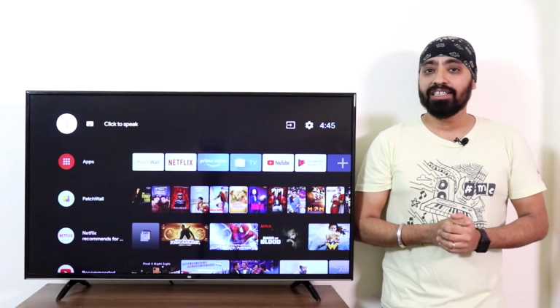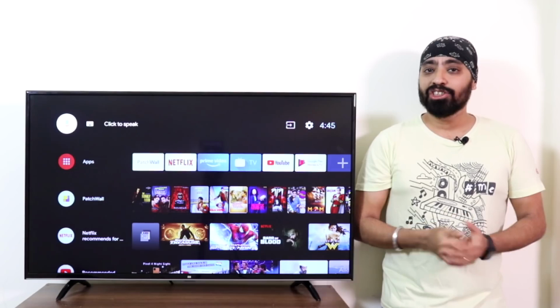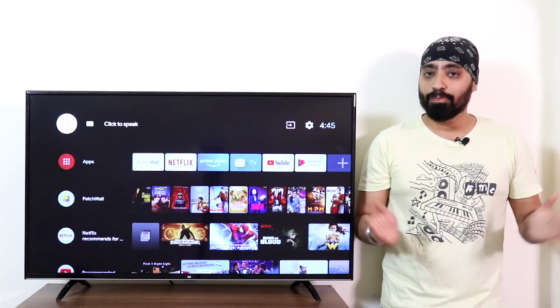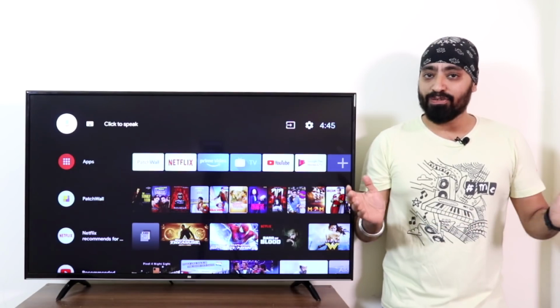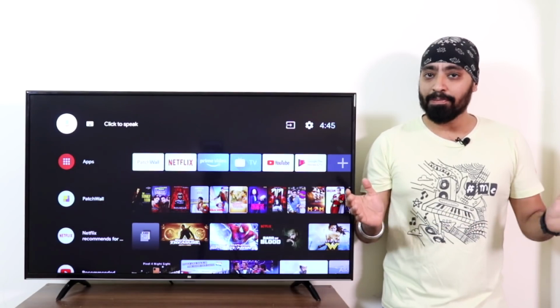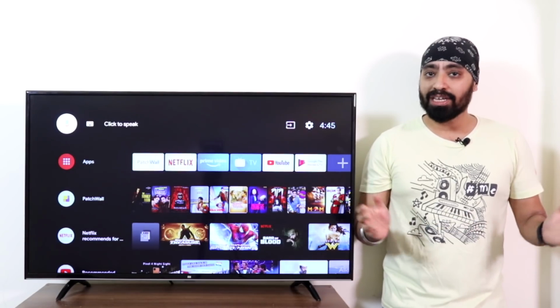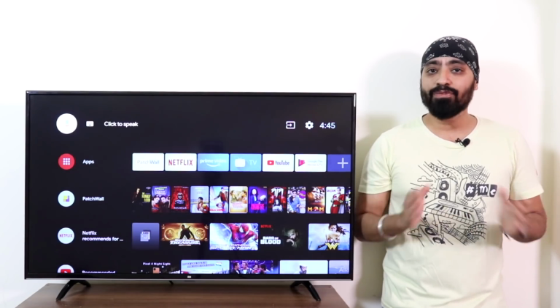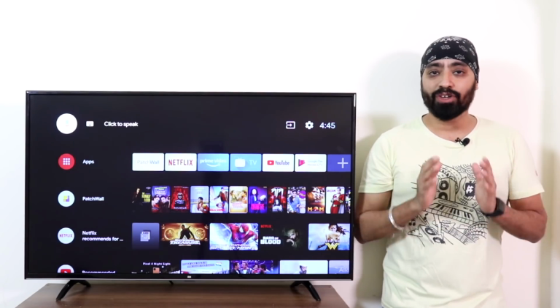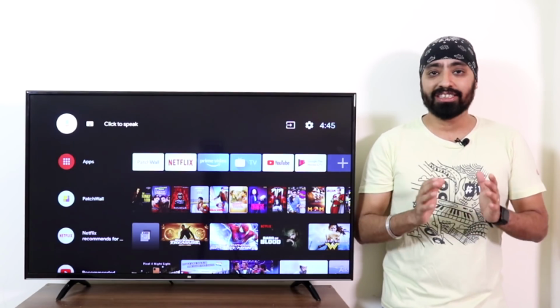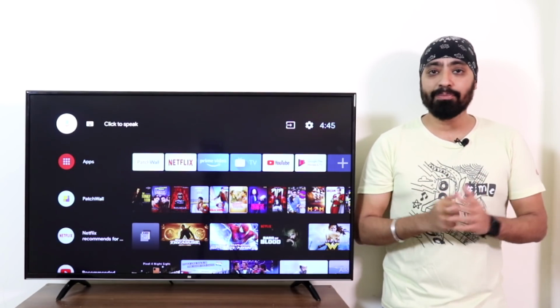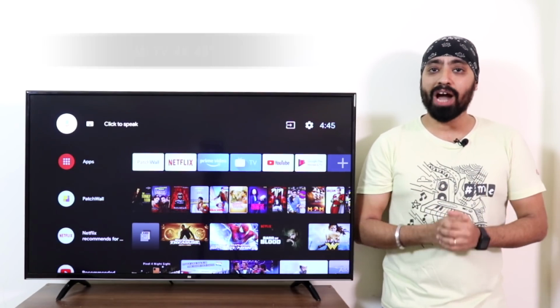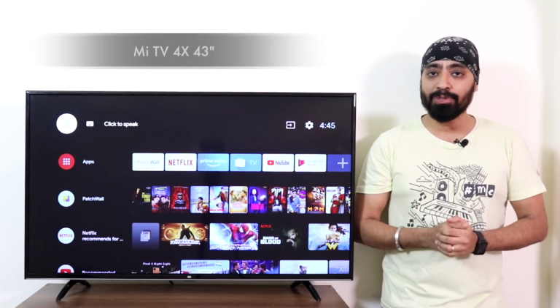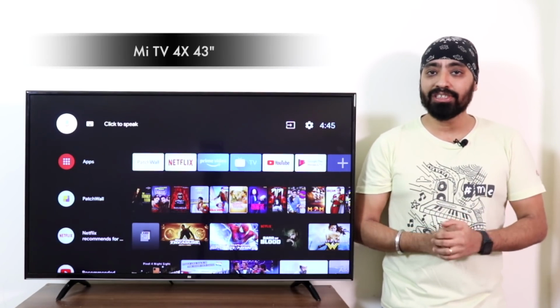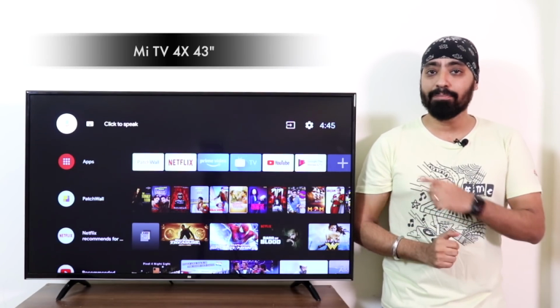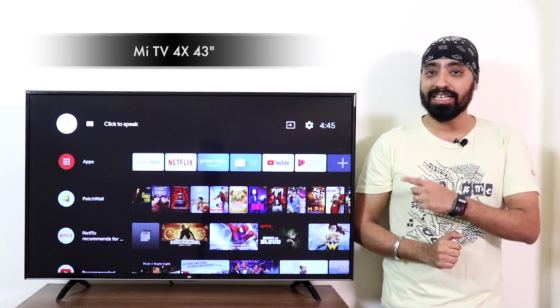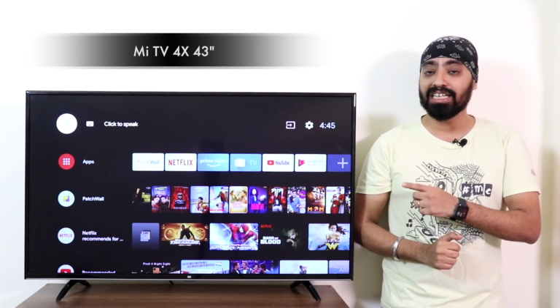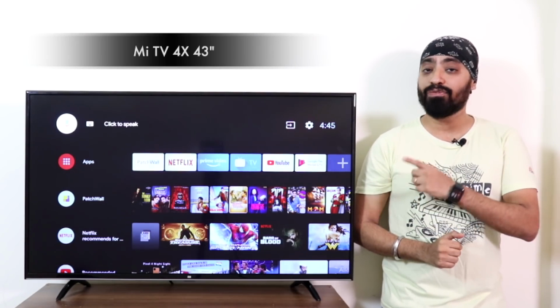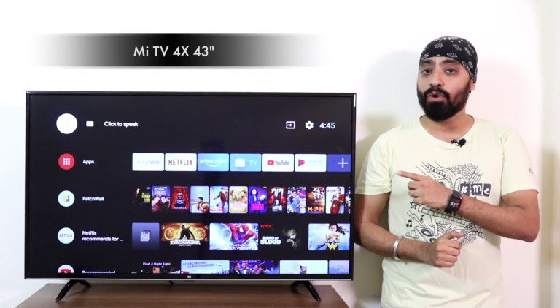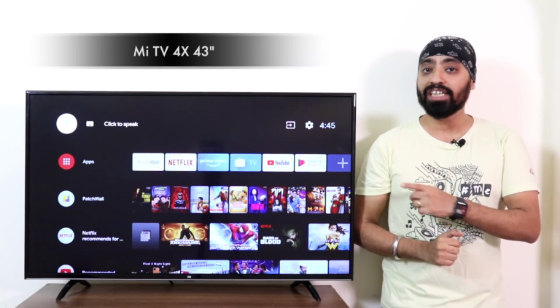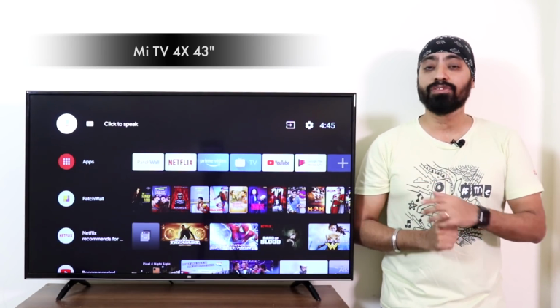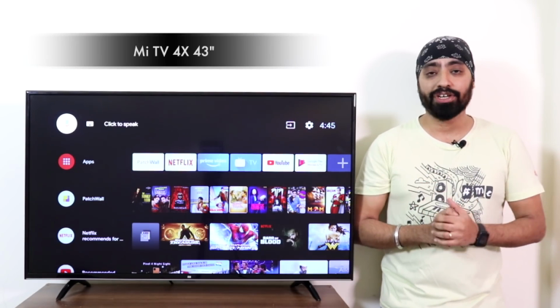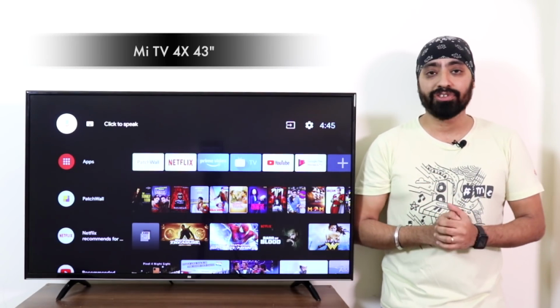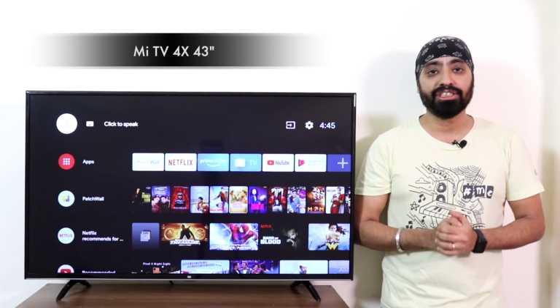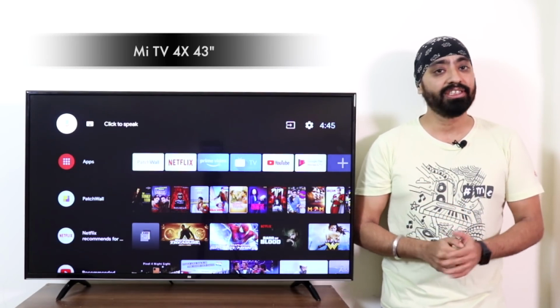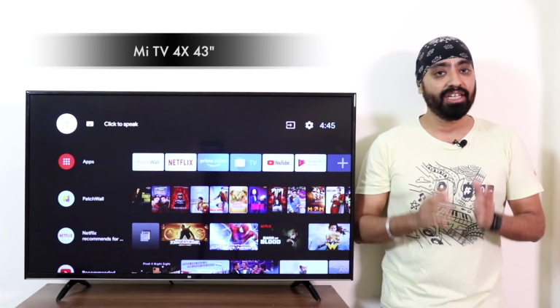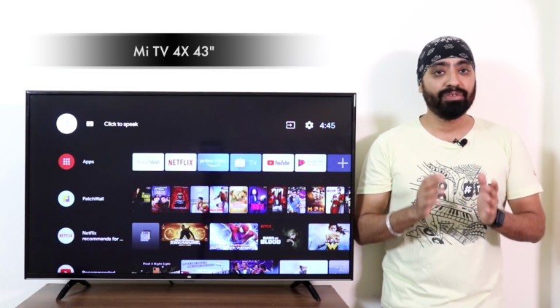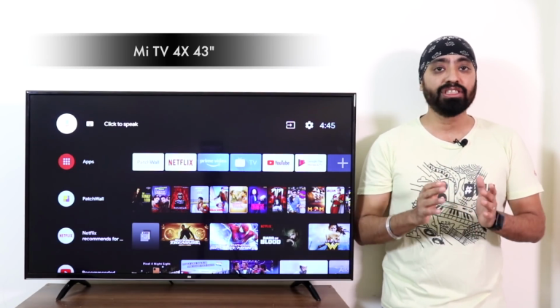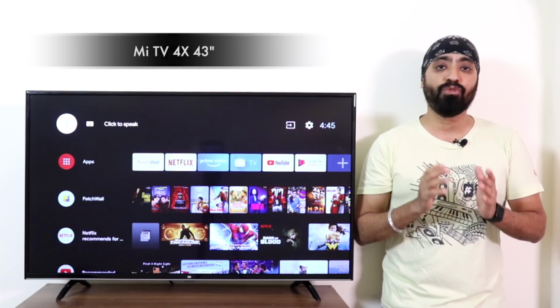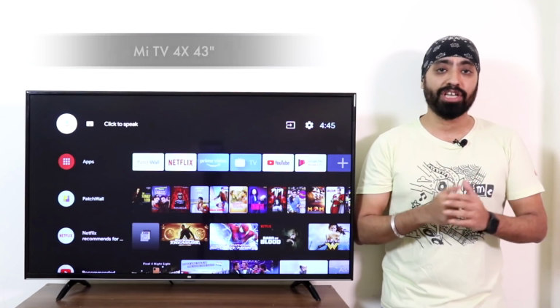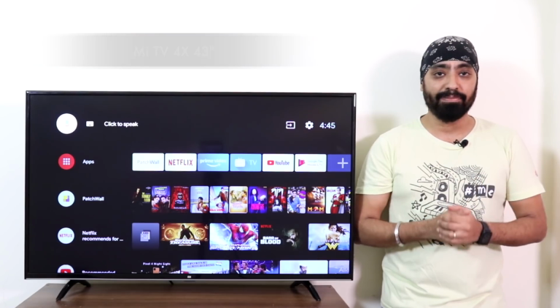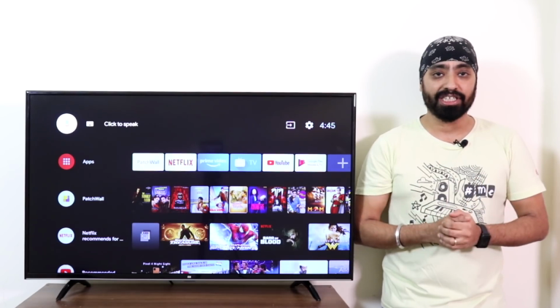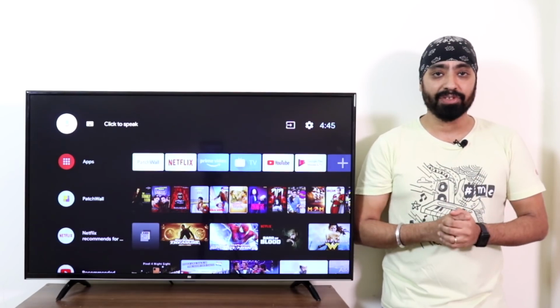So before we begin, for this demo I'm using the Mi TV 4X 43 inches, which is a 4K Mi TV.